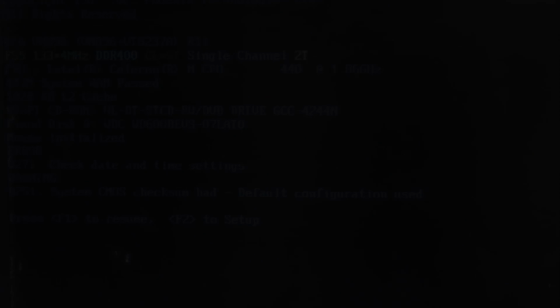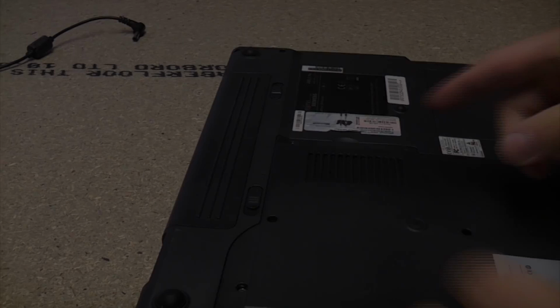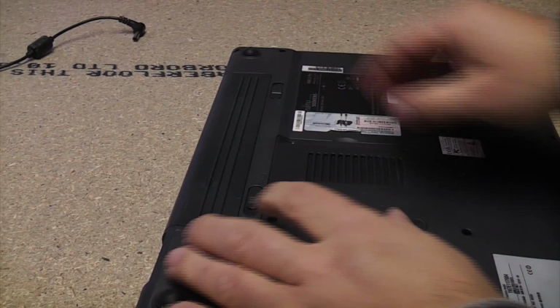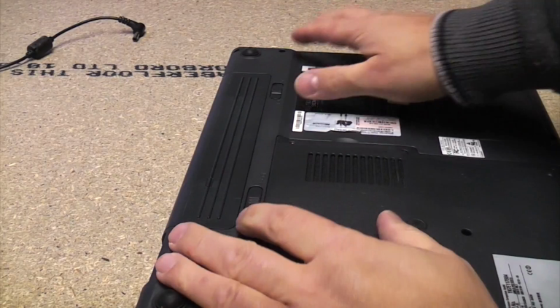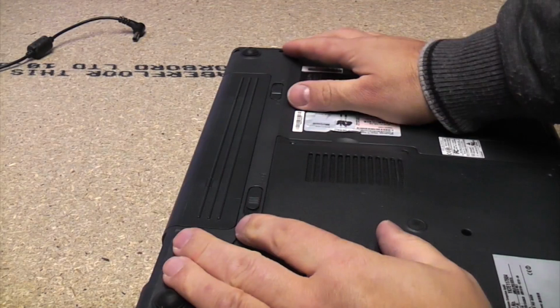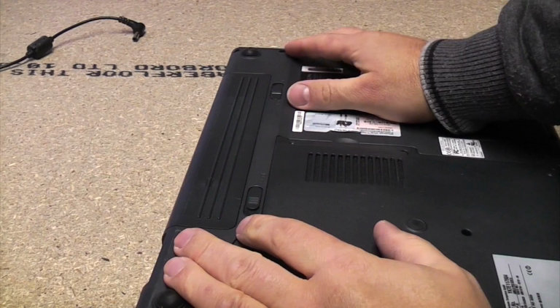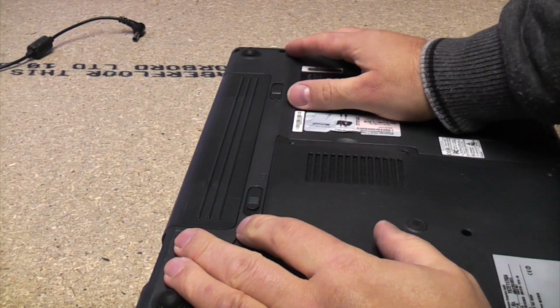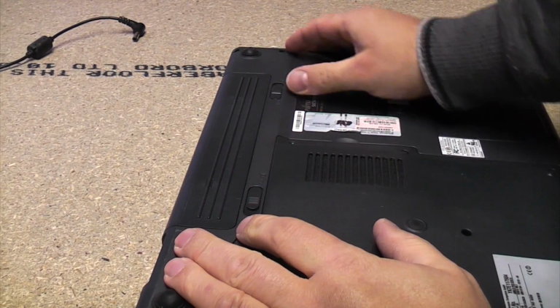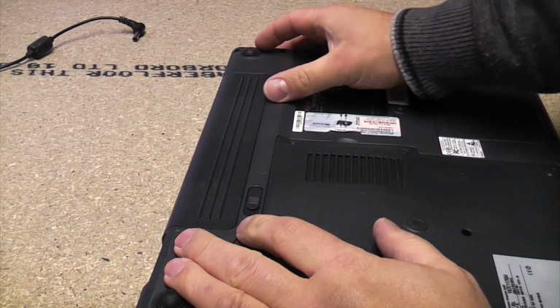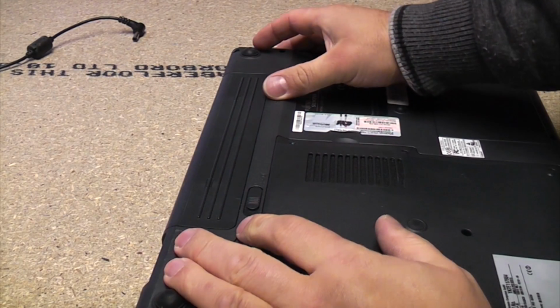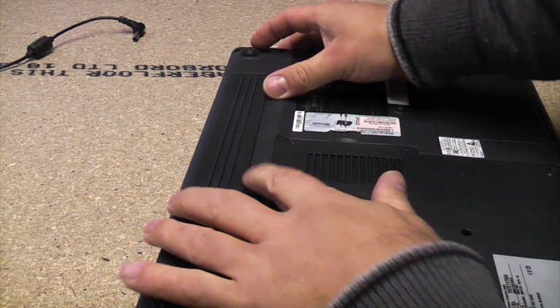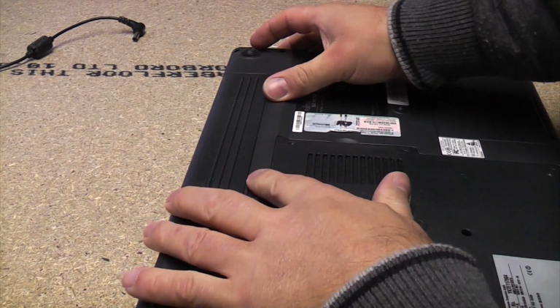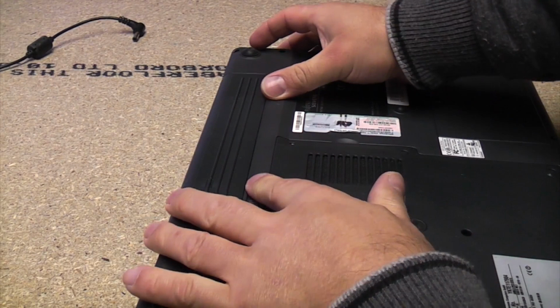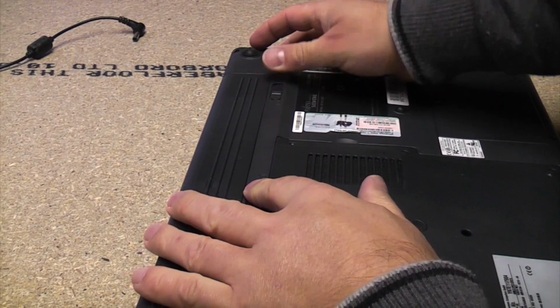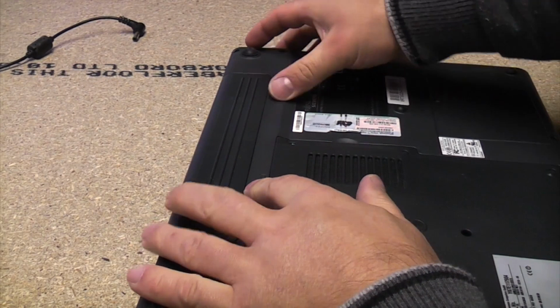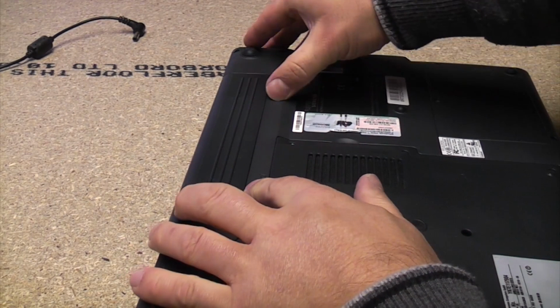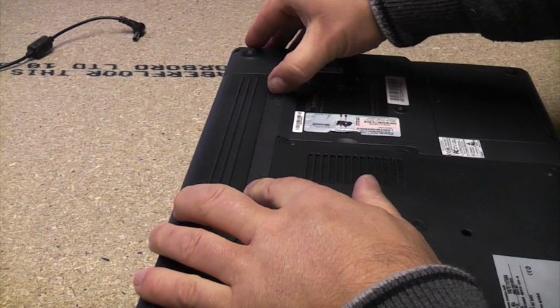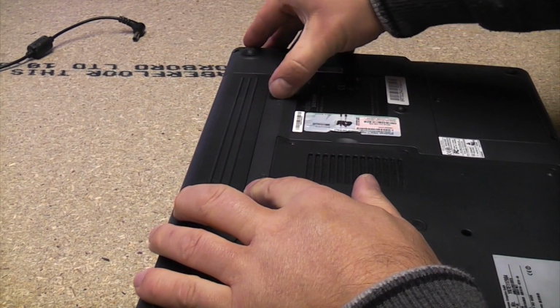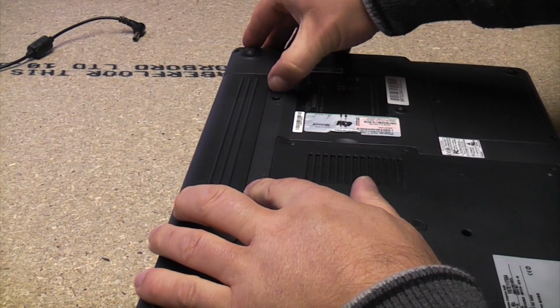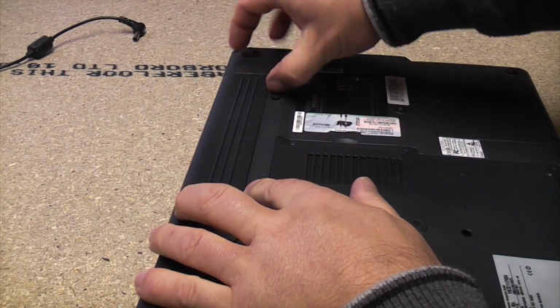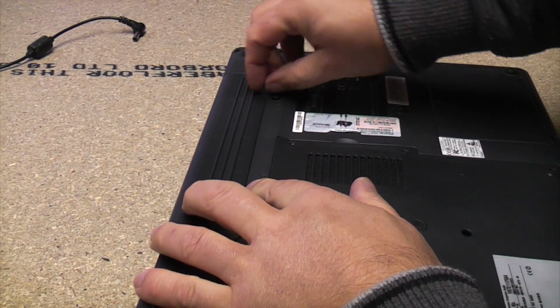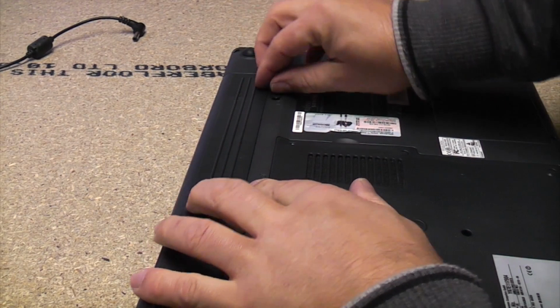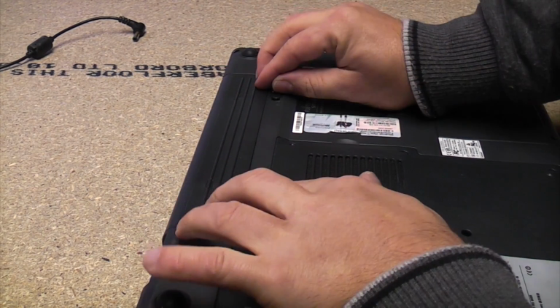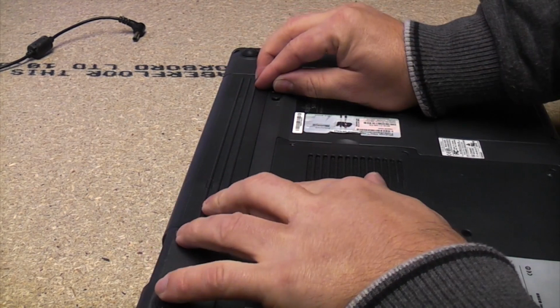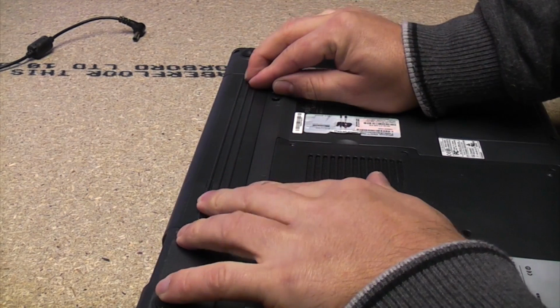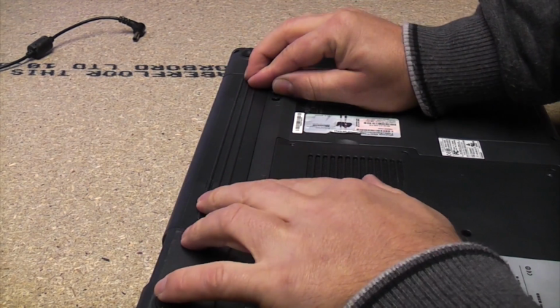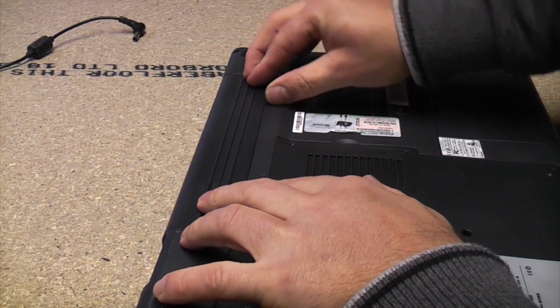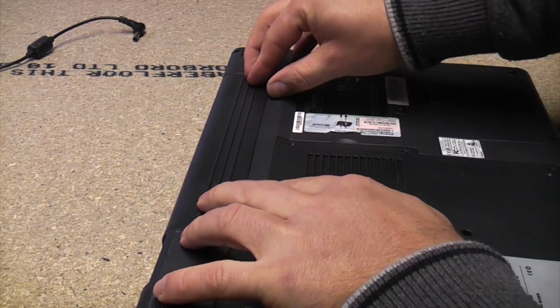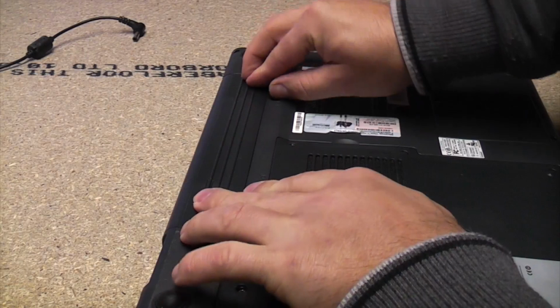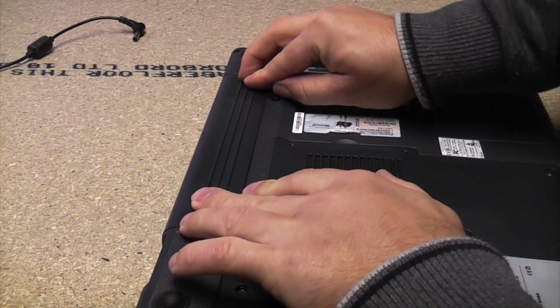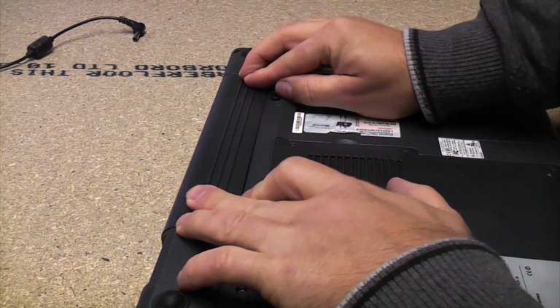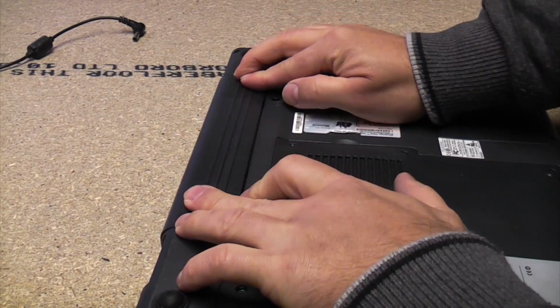The first thing we need to do is remove the battery, so if we just slide those two tabs out it should be able to push the battery off.